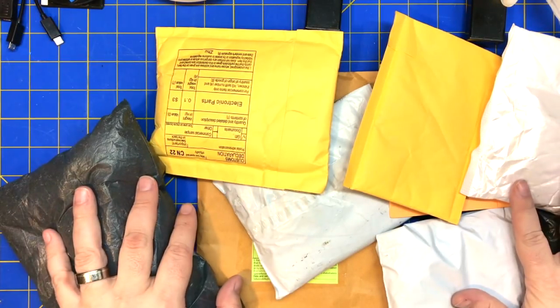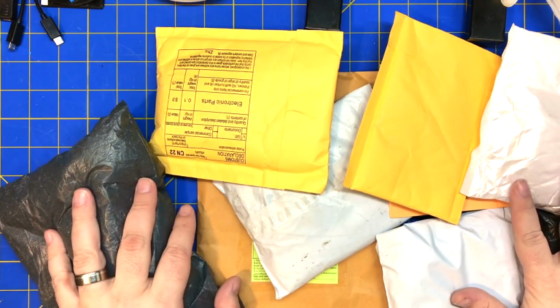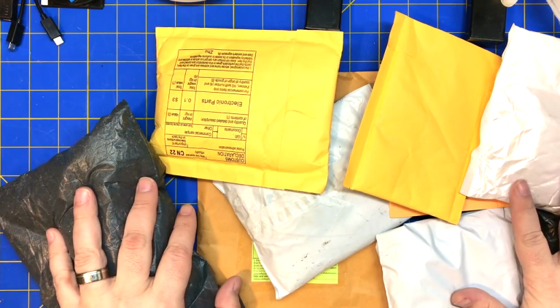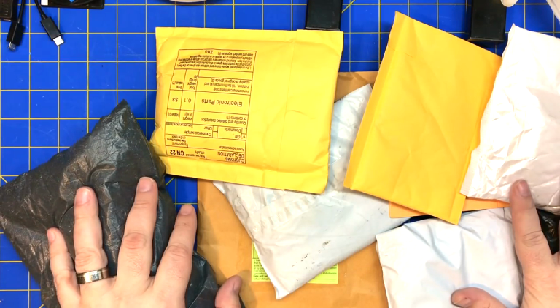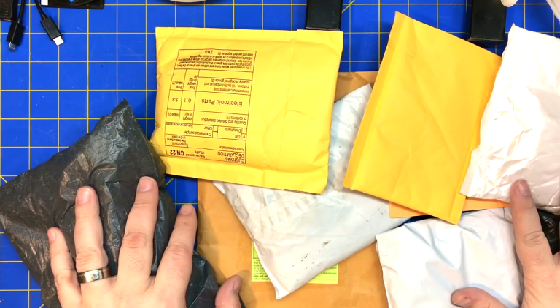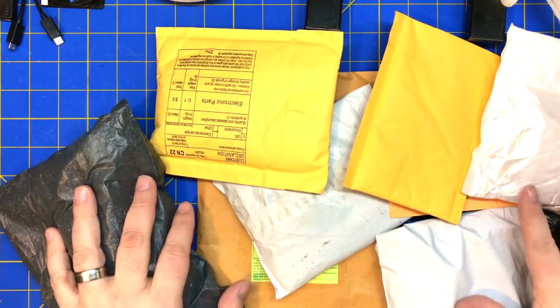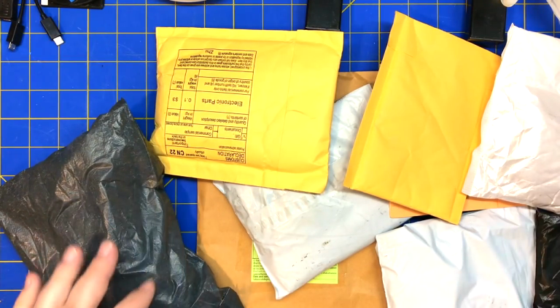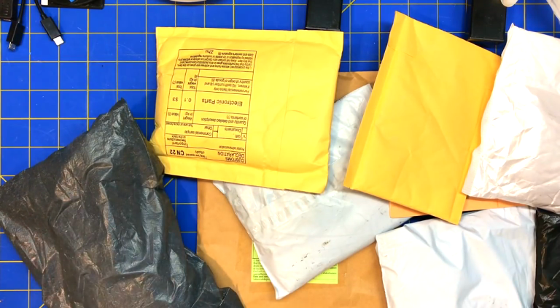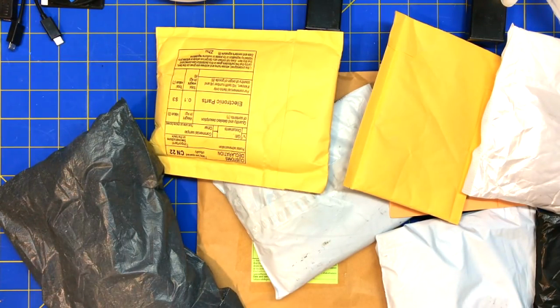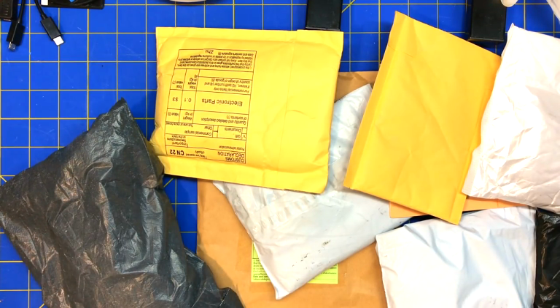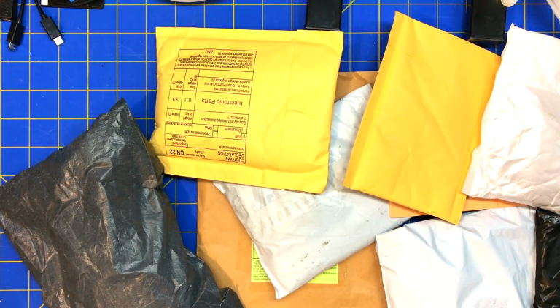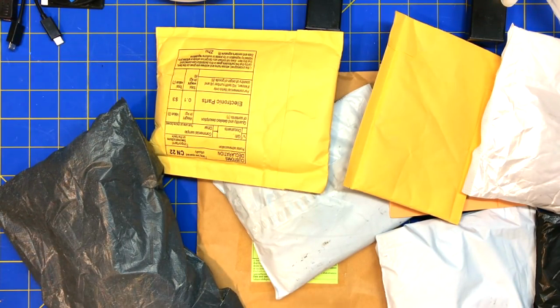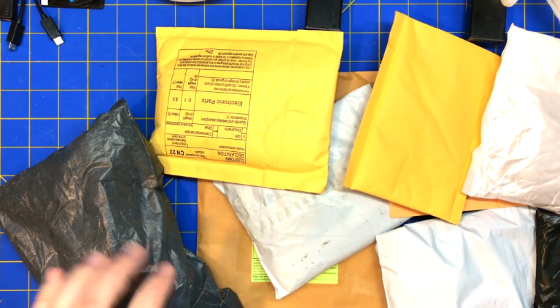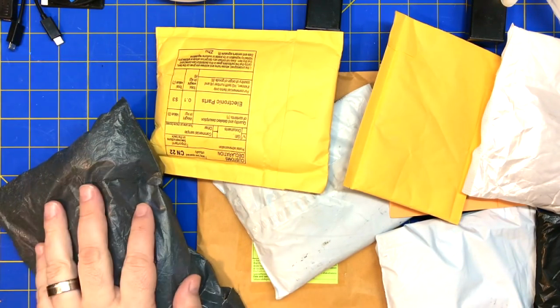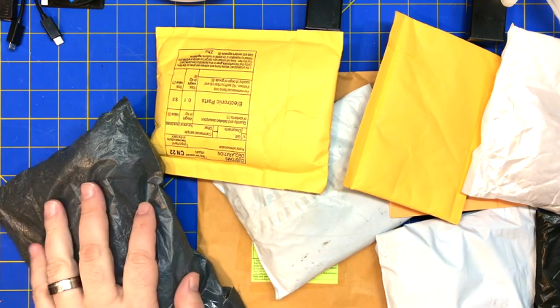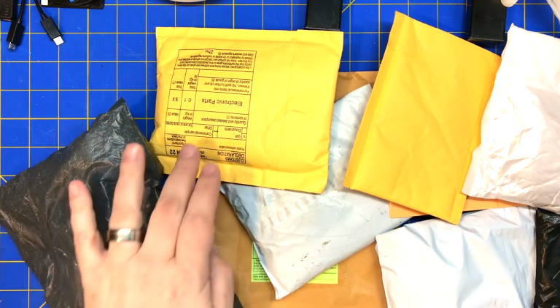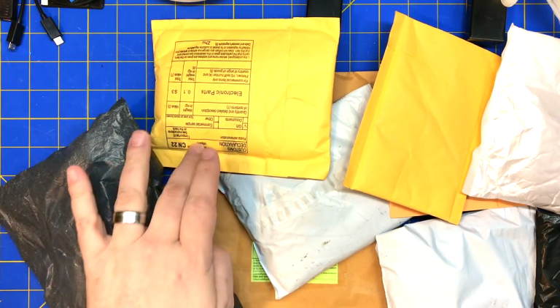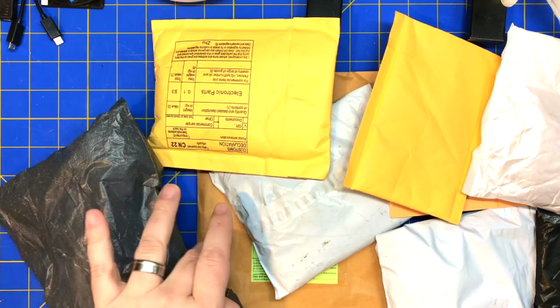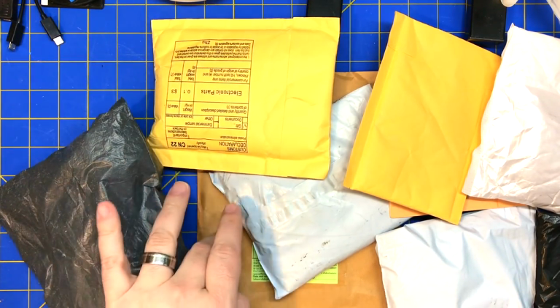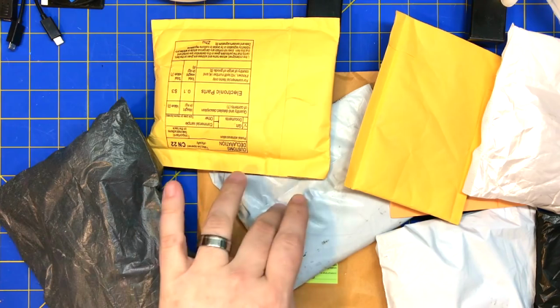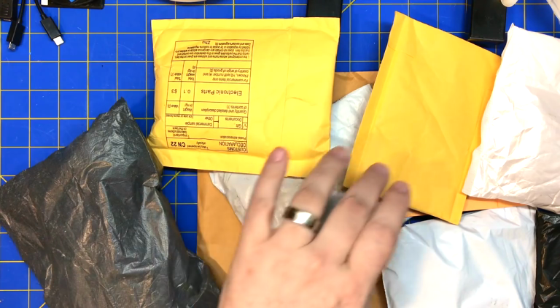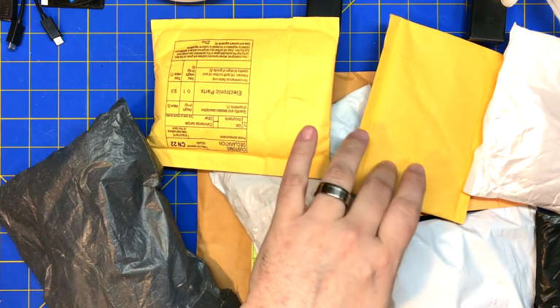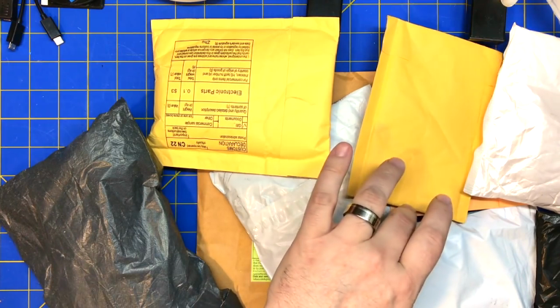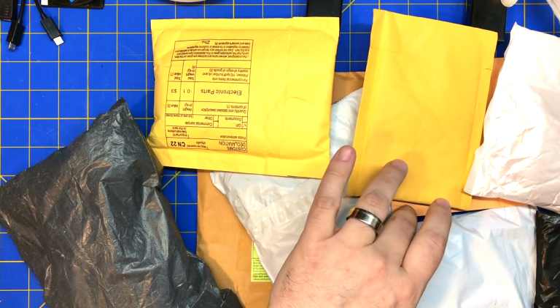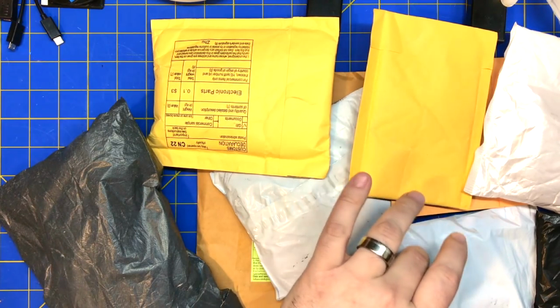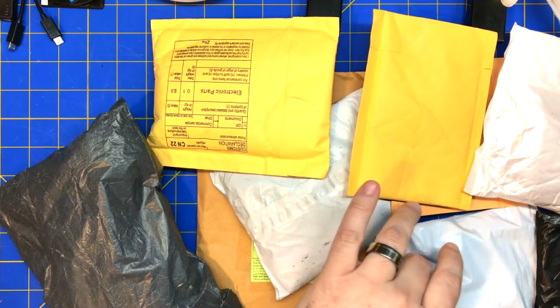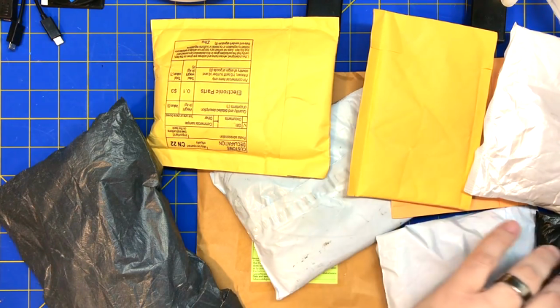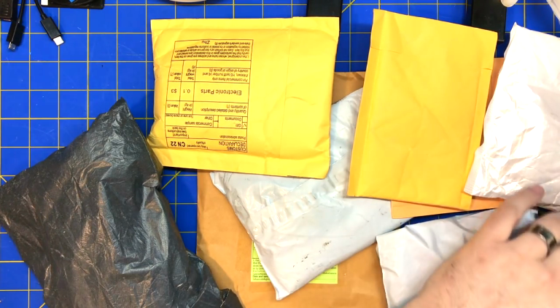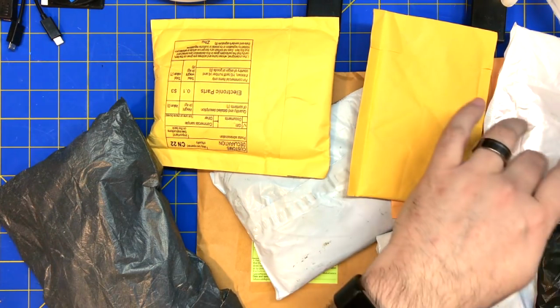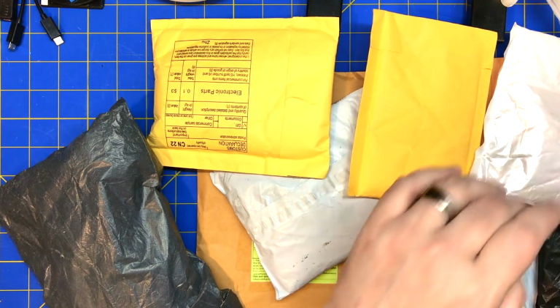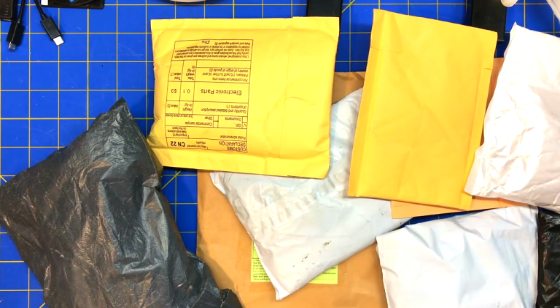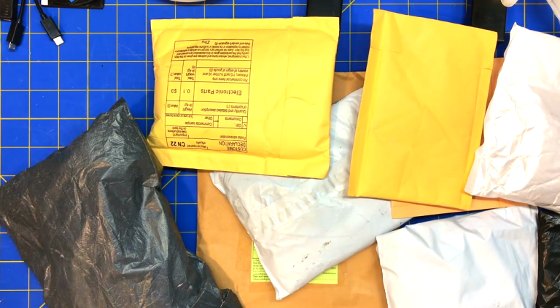Got a mailbag. One, two, three, four, five, six, seven, eight, nine packages.